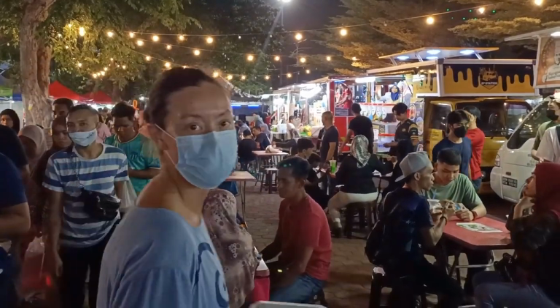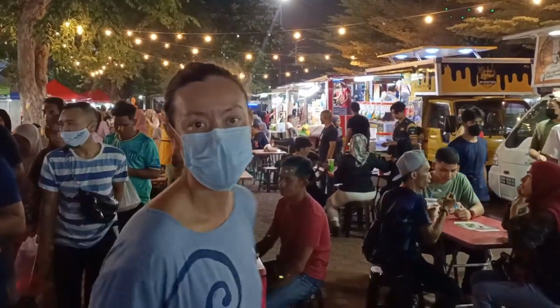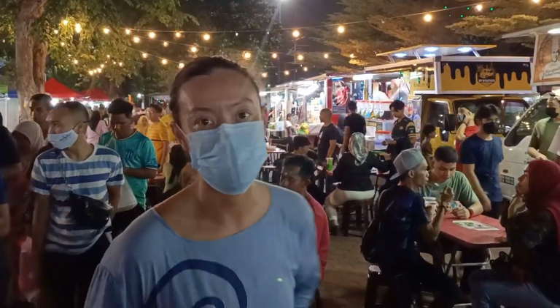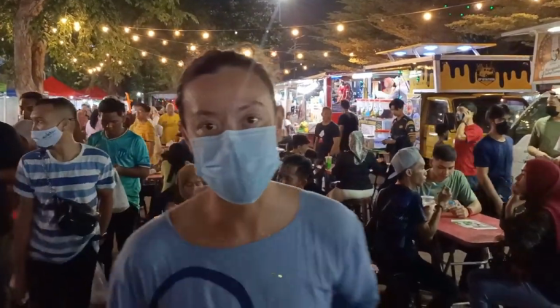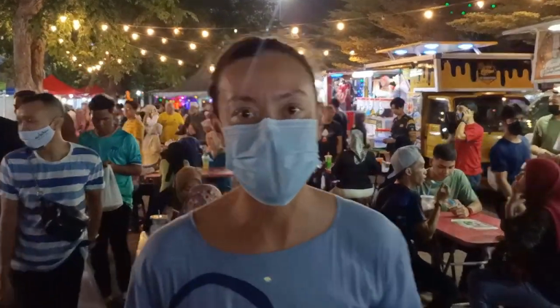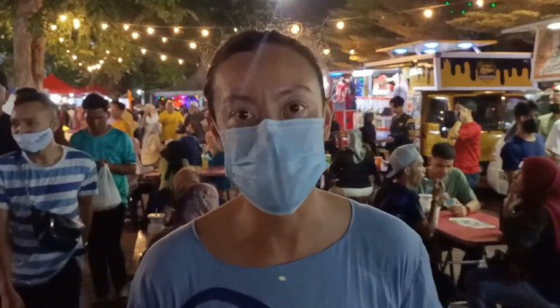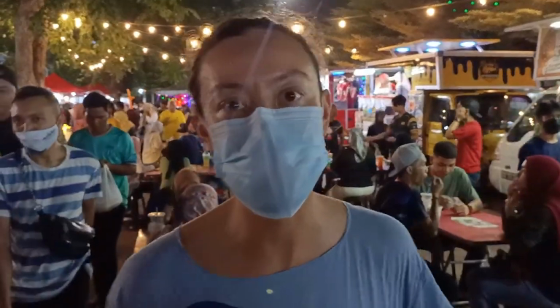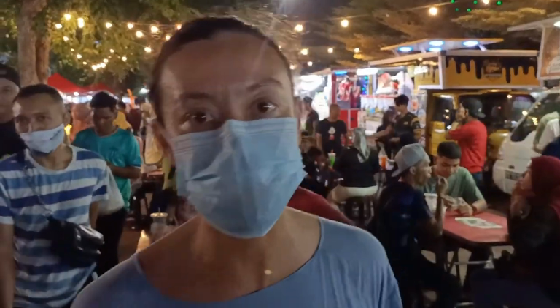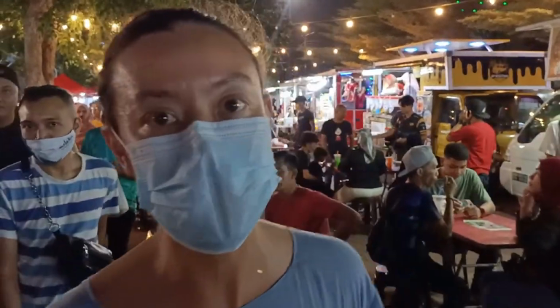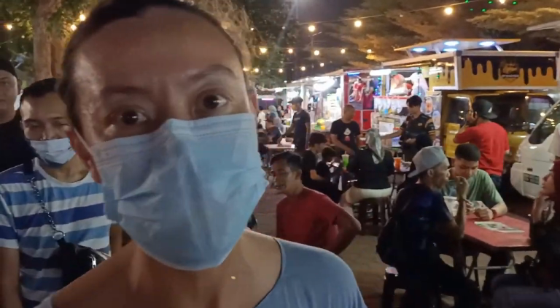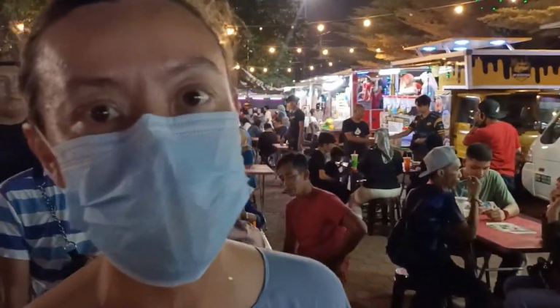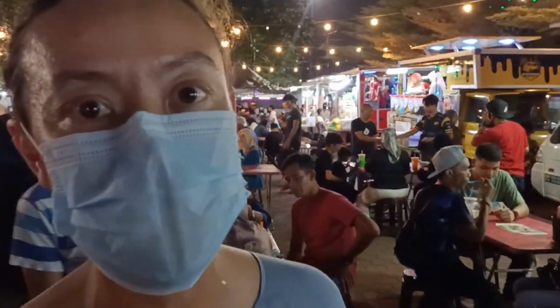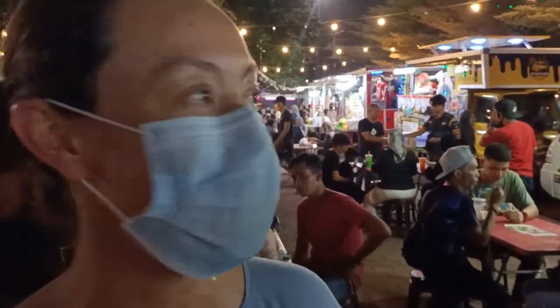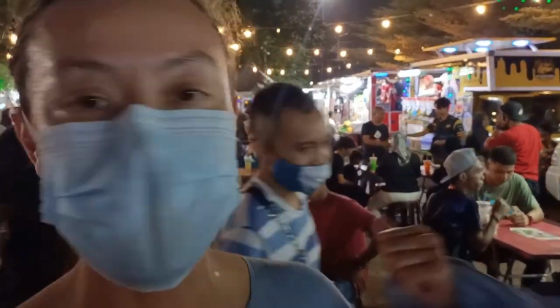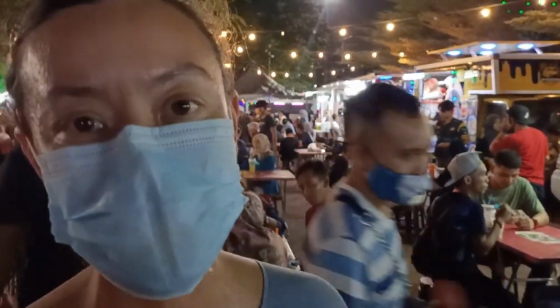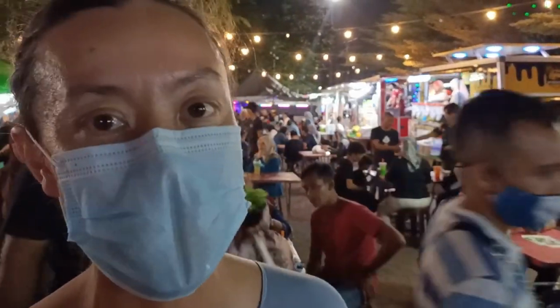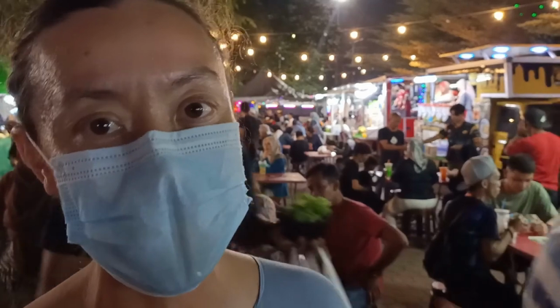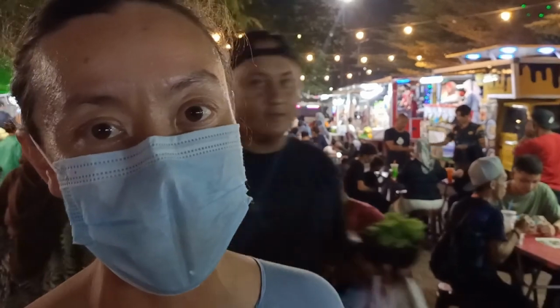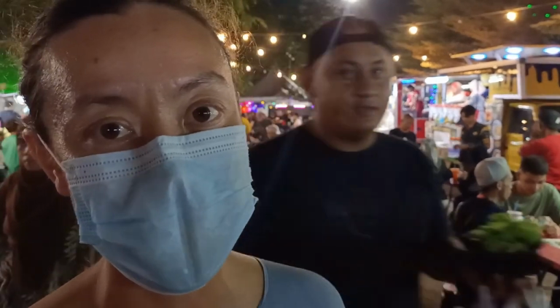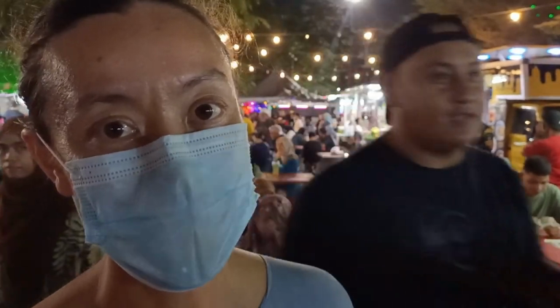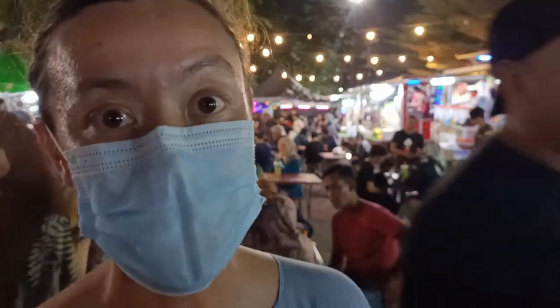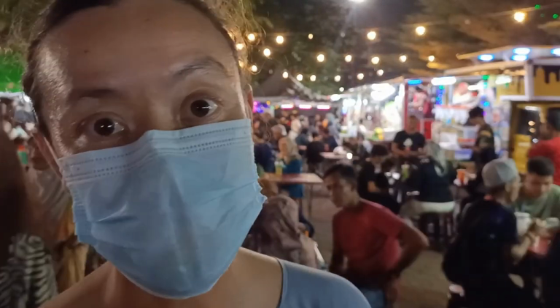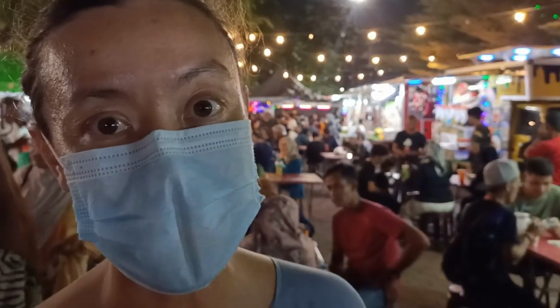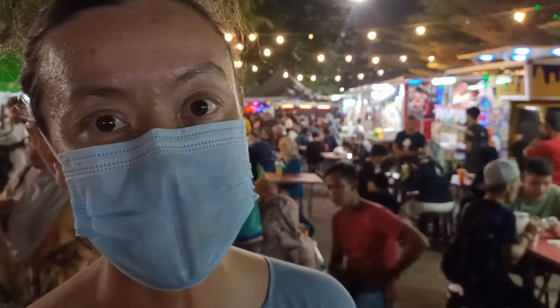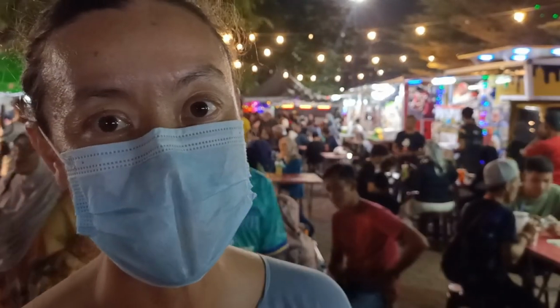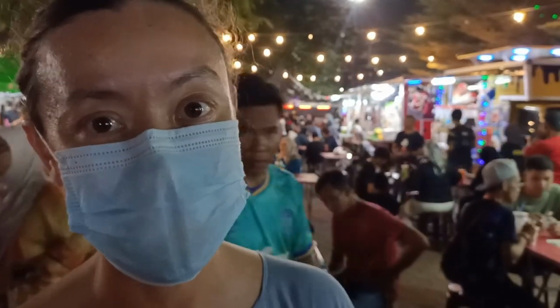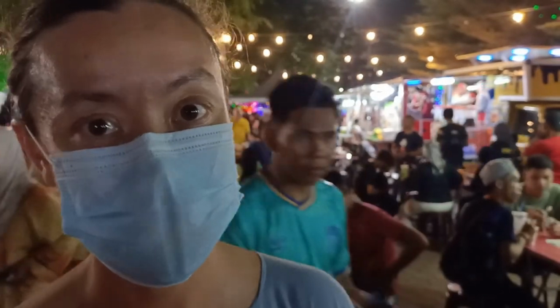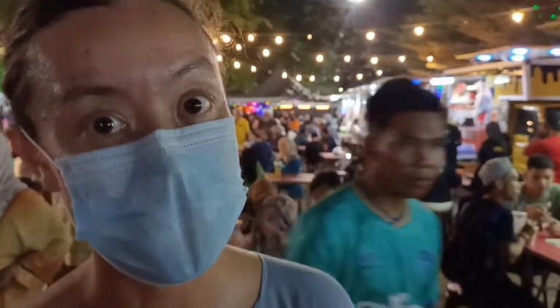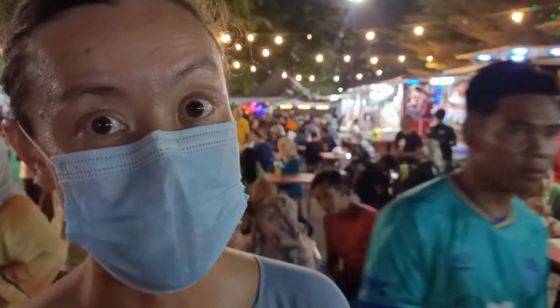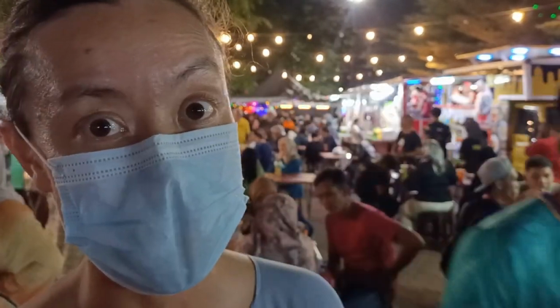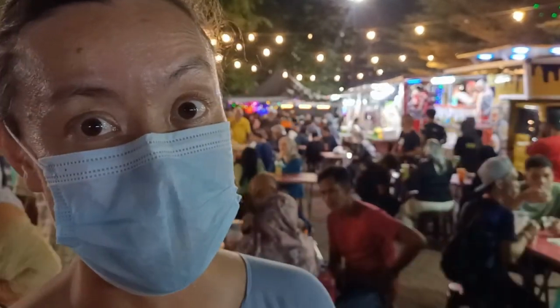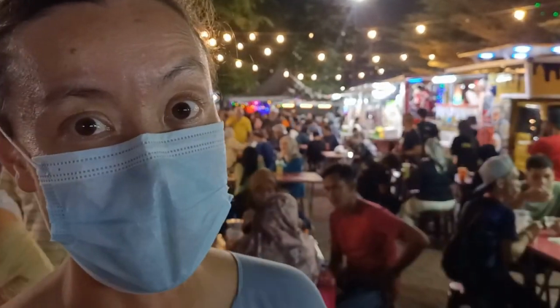Oh my goodness, I was wondering where all the food was. It's right here and we've already eaten. We're coming back again tomorrow.